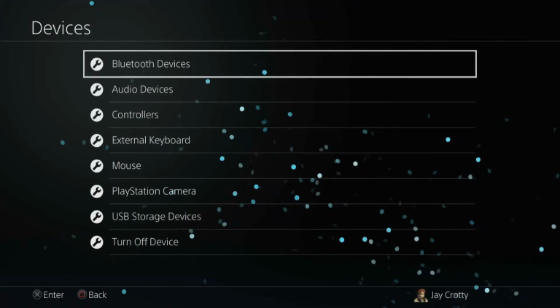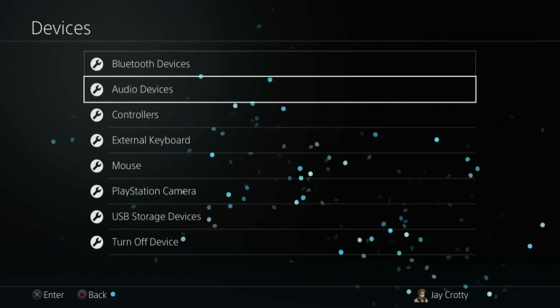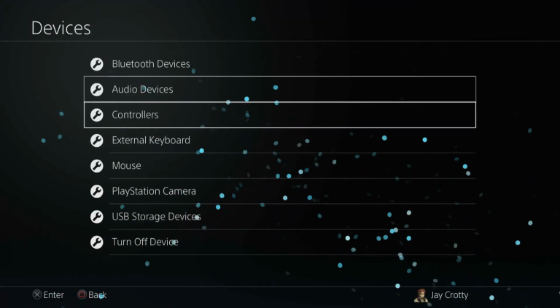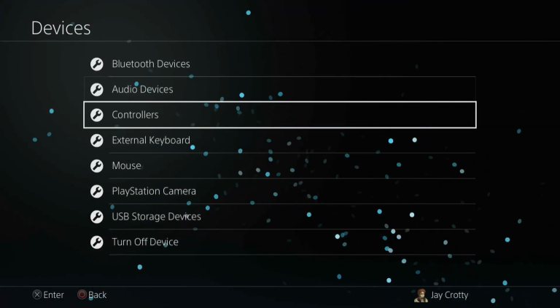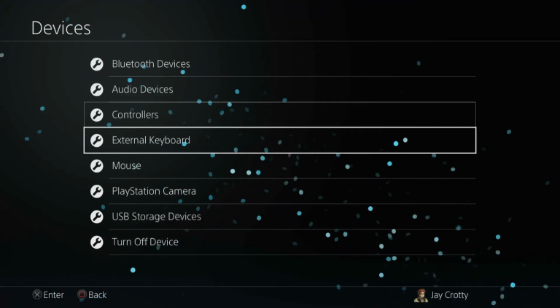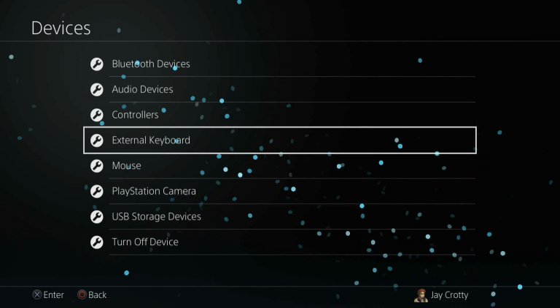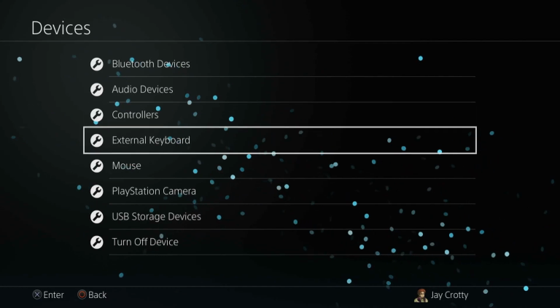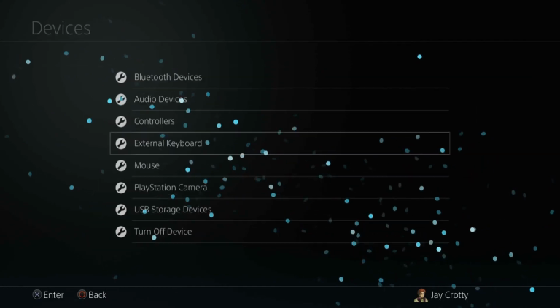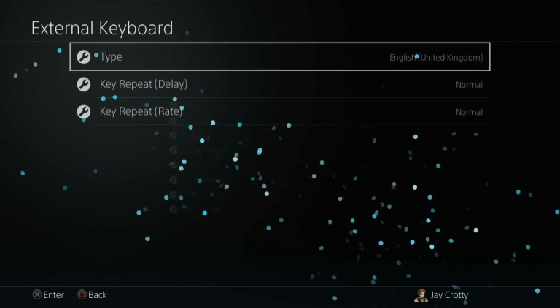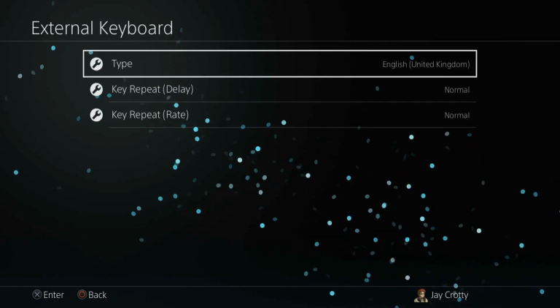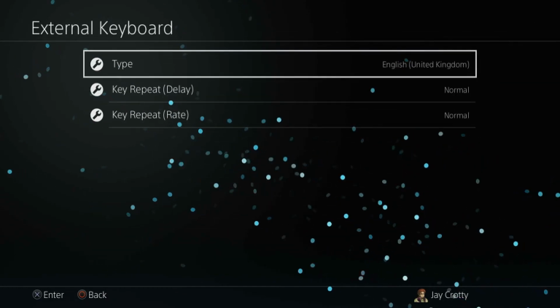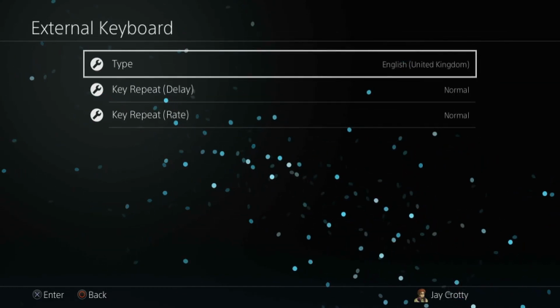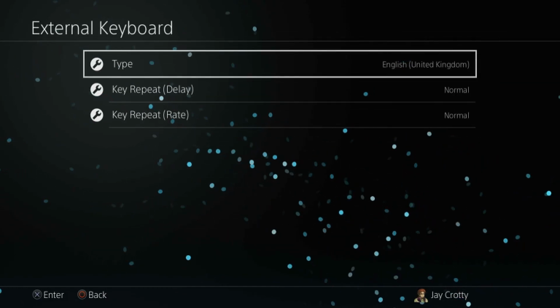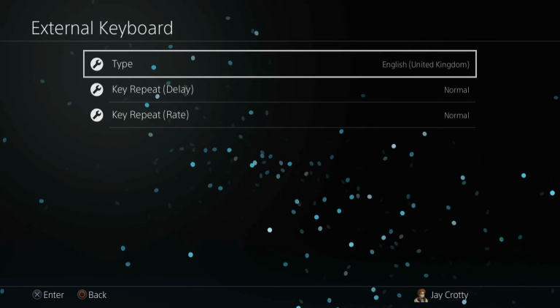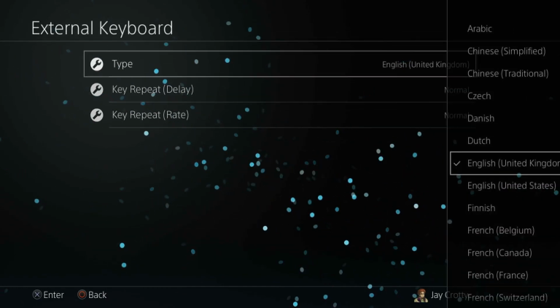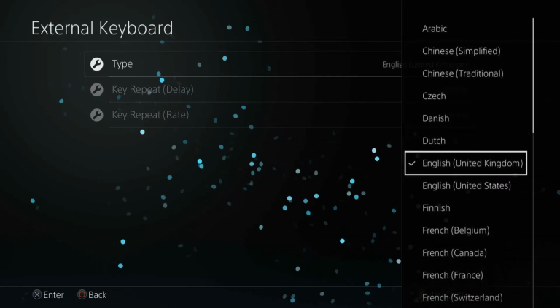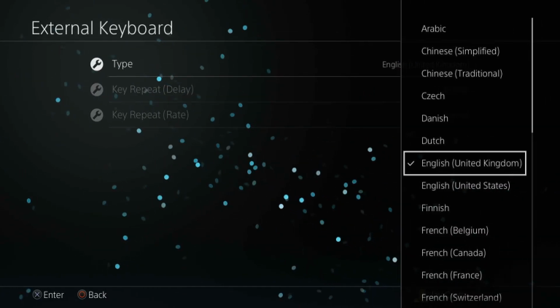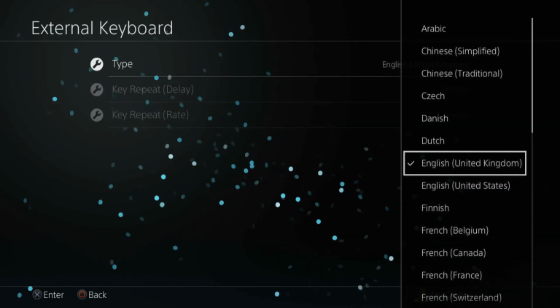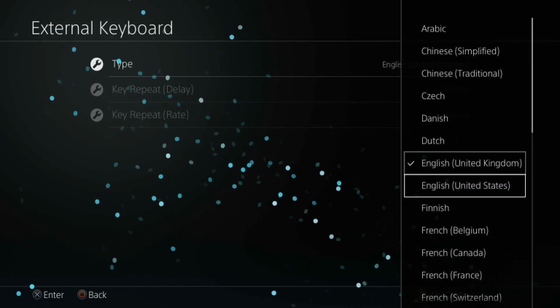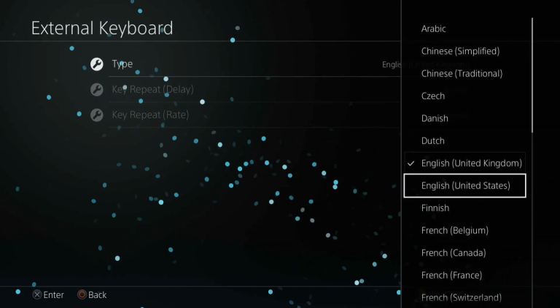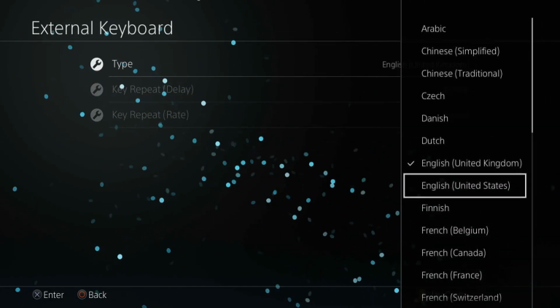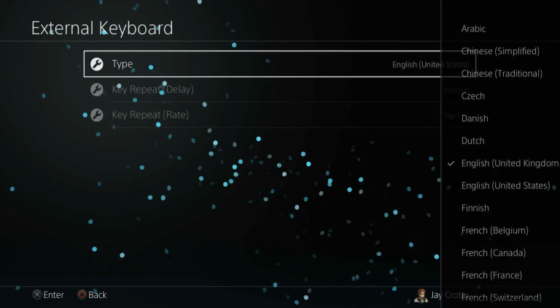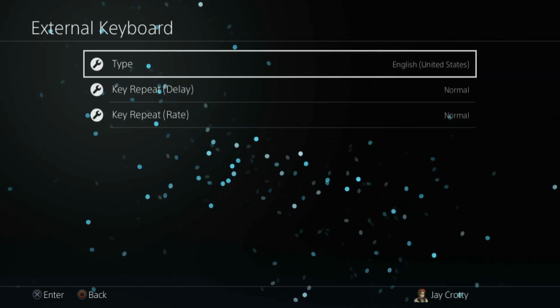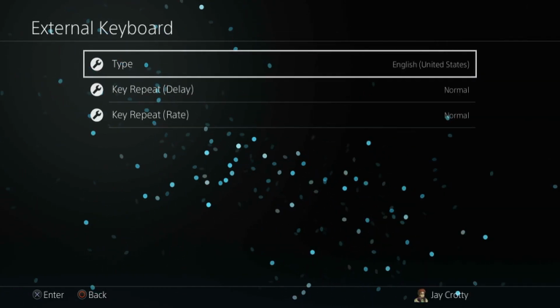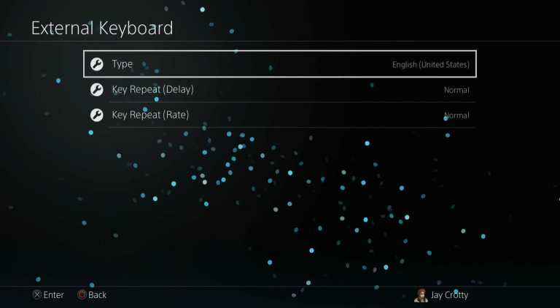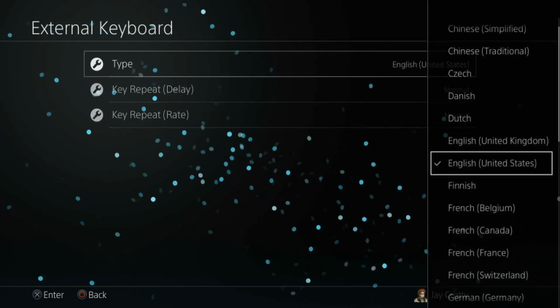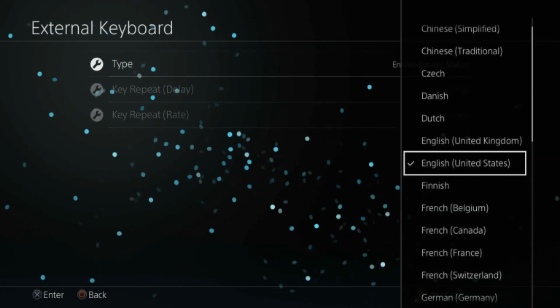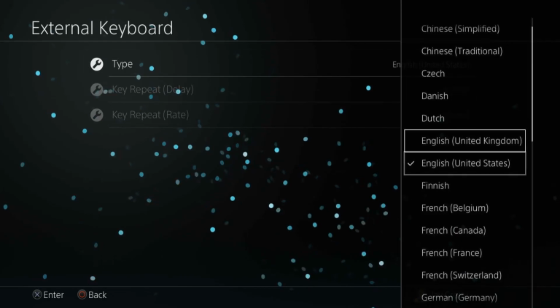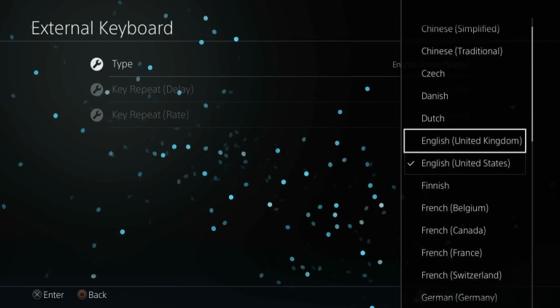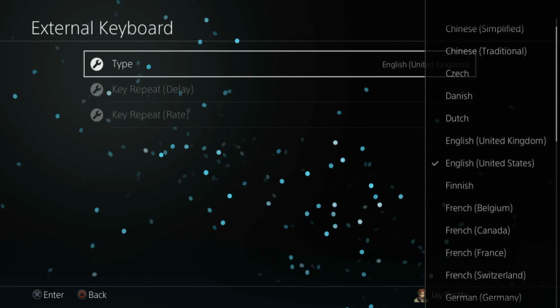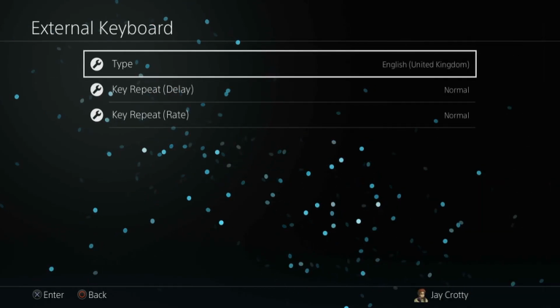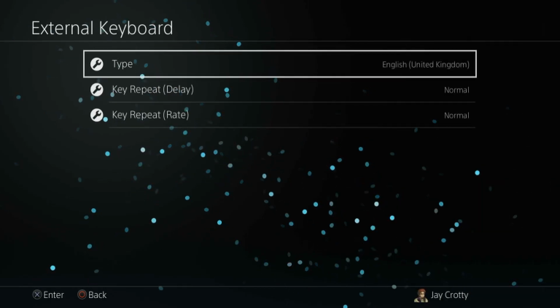Keyboard type, language, repeat delay, and repeat rate can all be changed by going to Settings, Devices, and then External Keyboard.